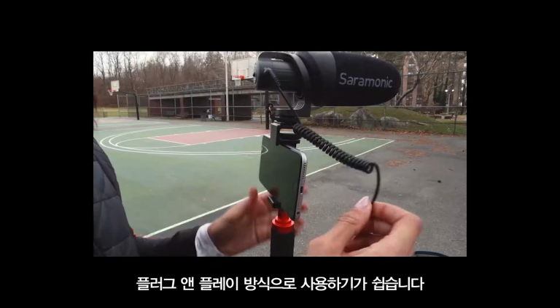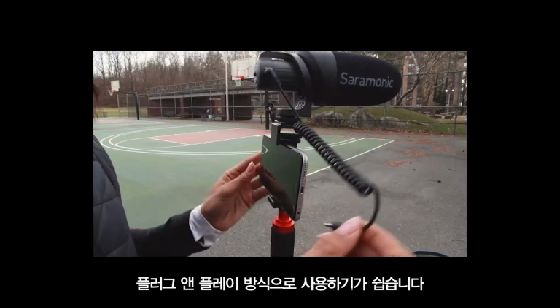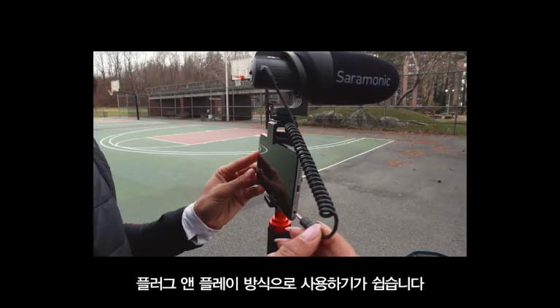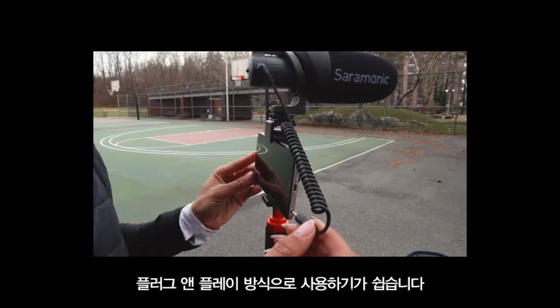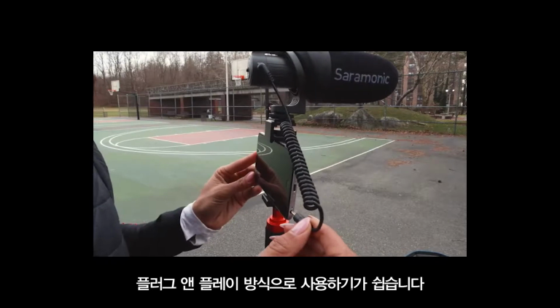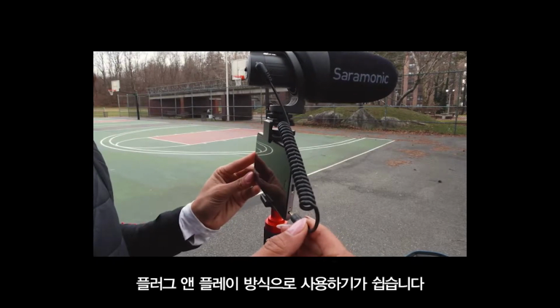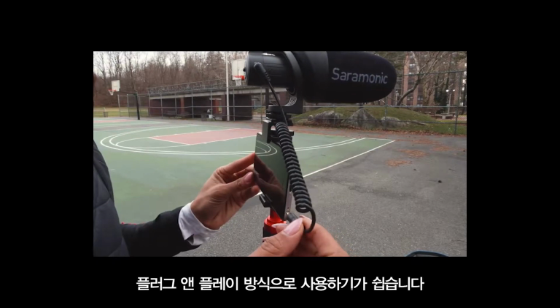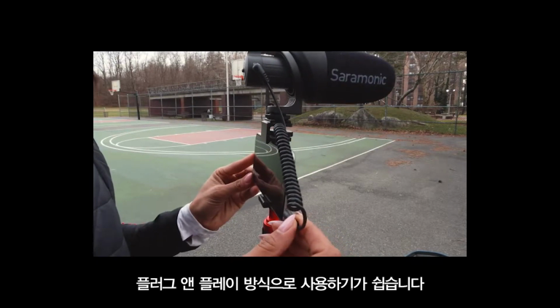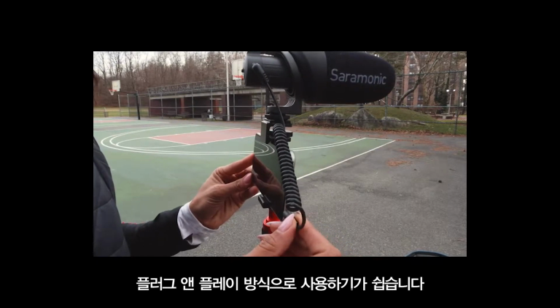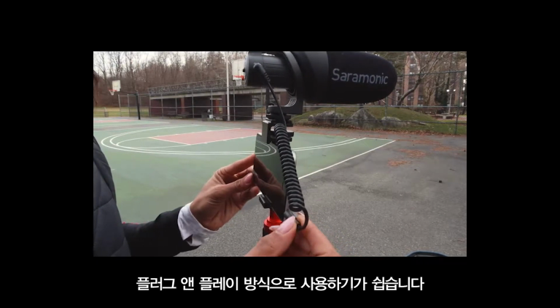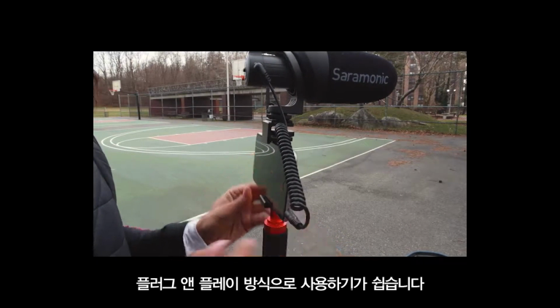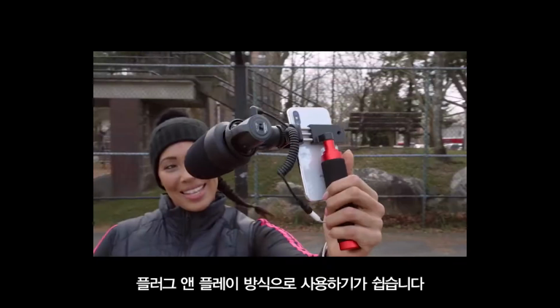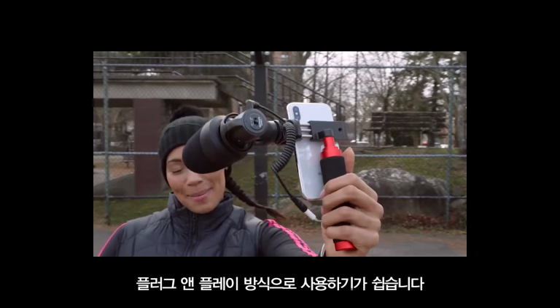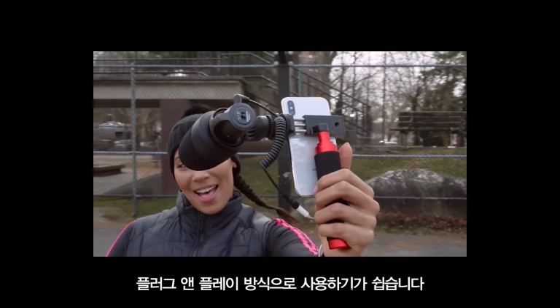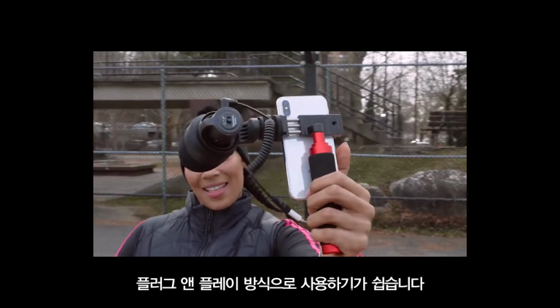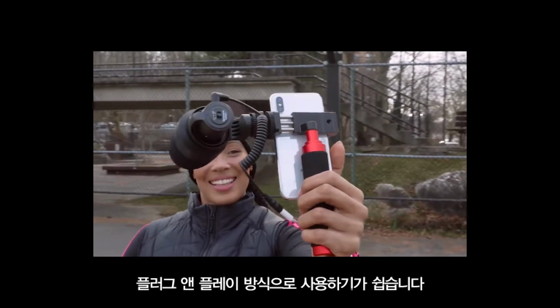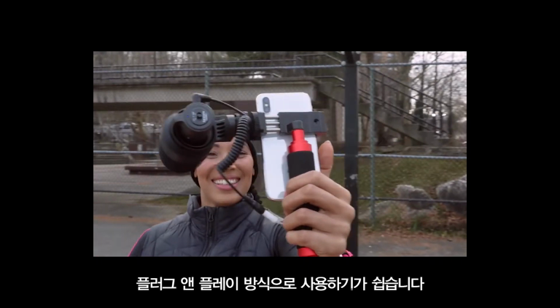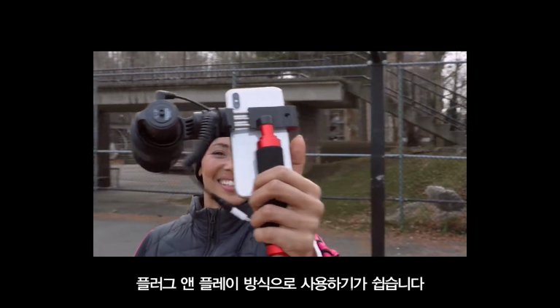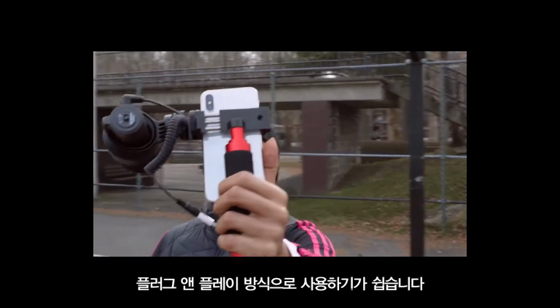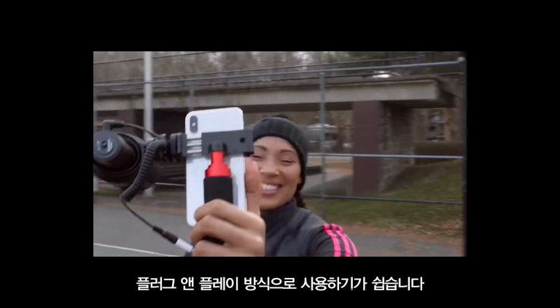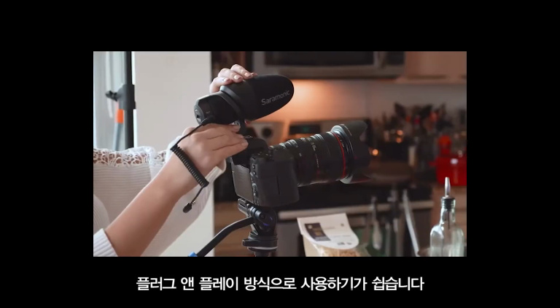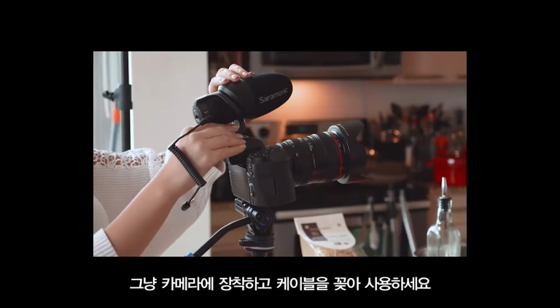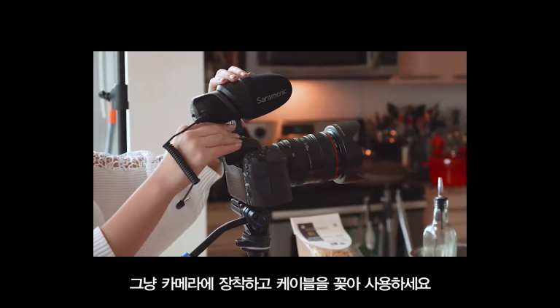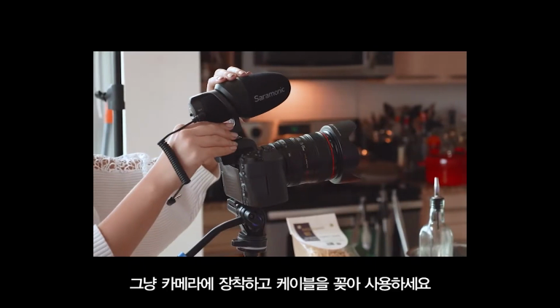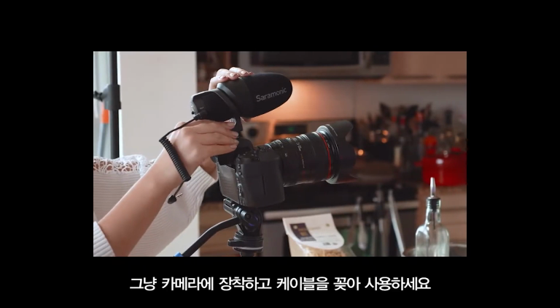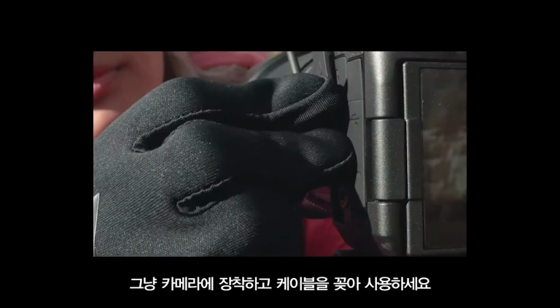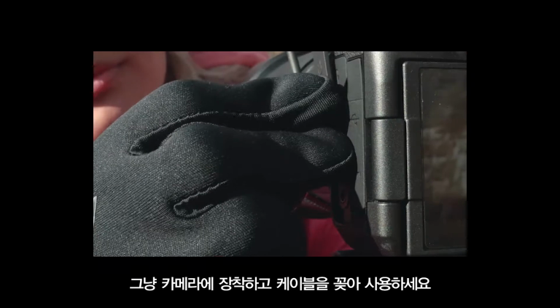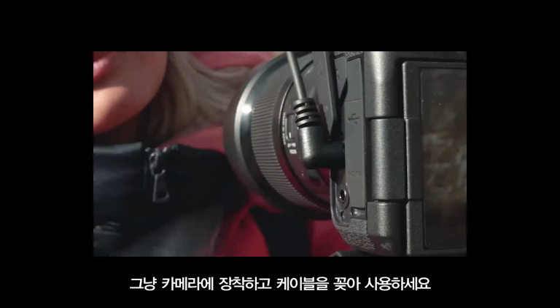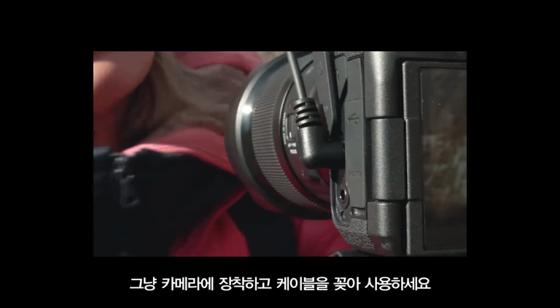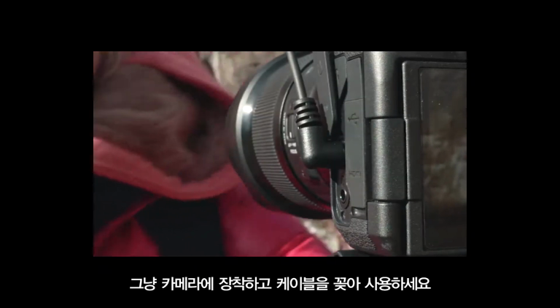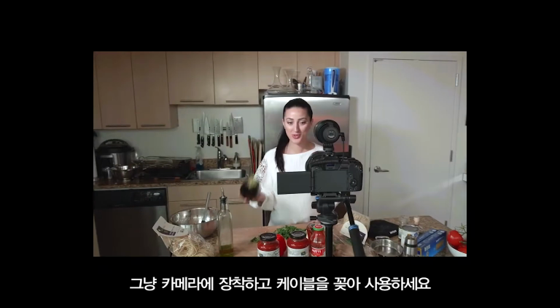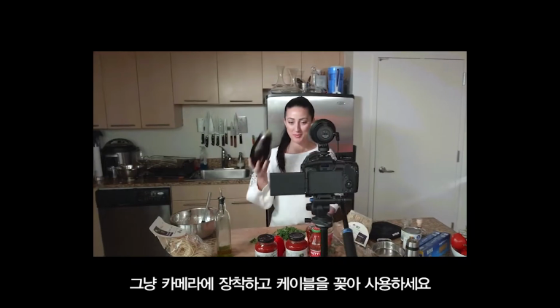They're extremely easy to use right out of the box with plug-and-play operation. Just mount it, plug it in, and go!